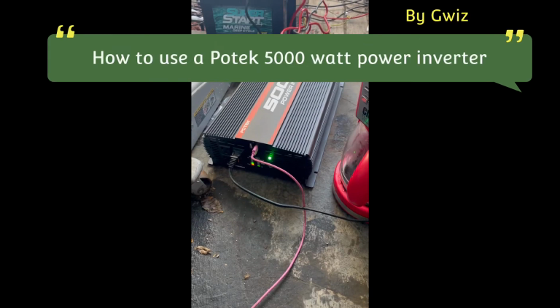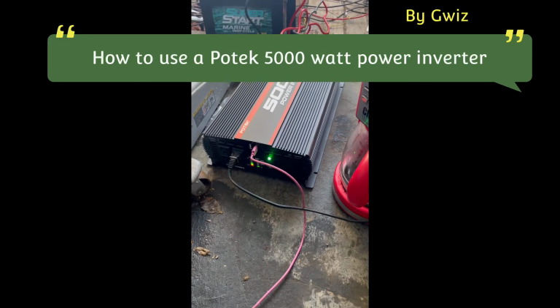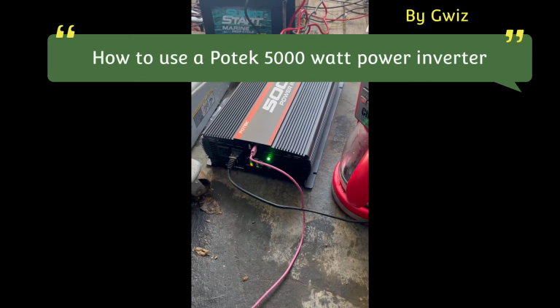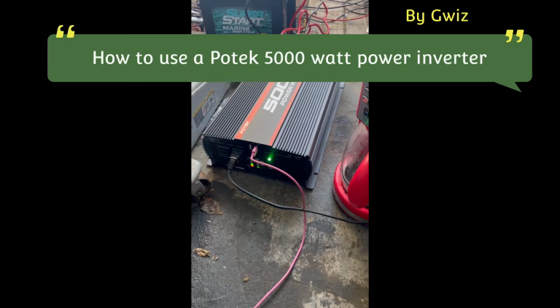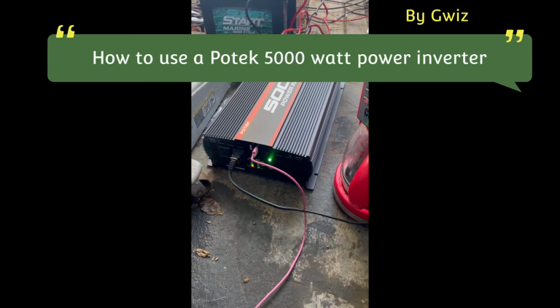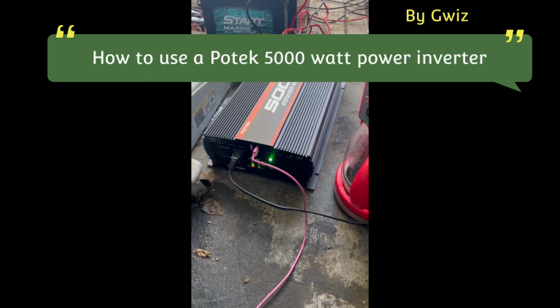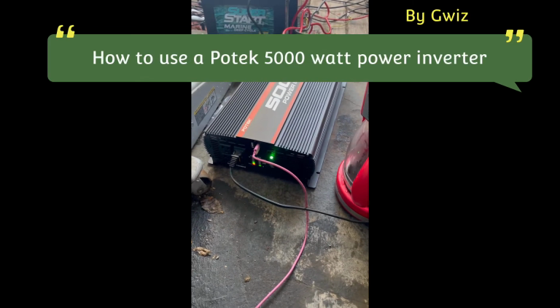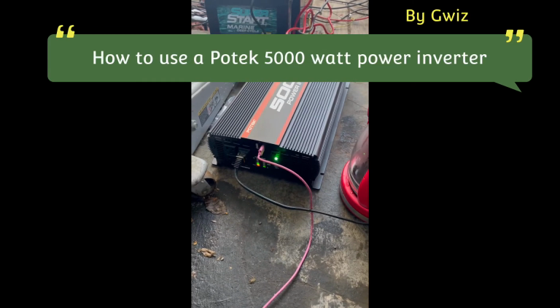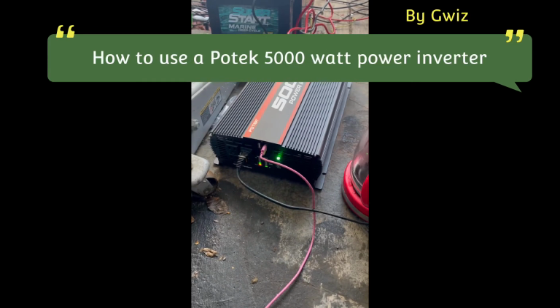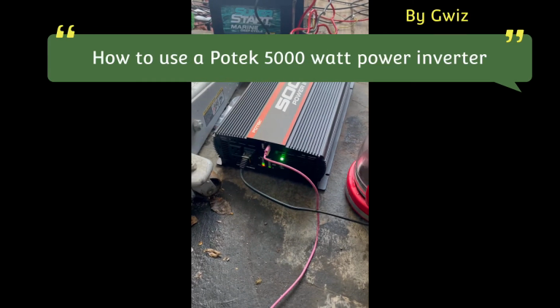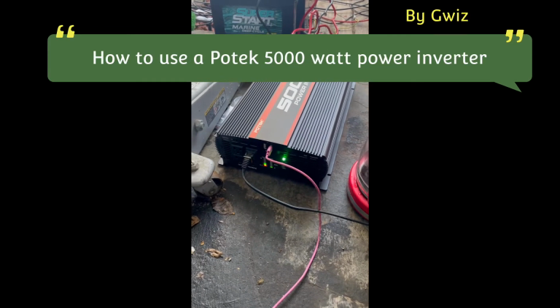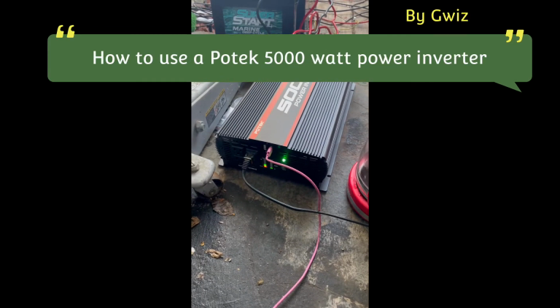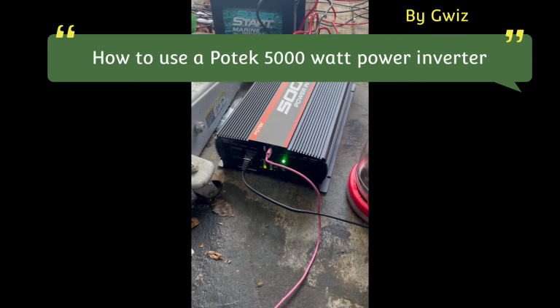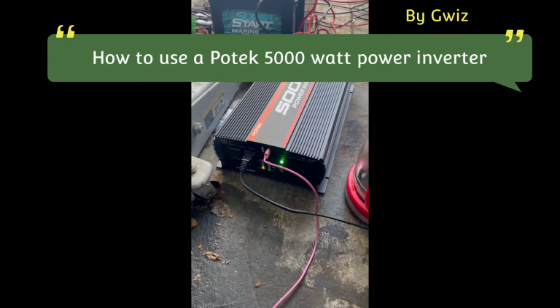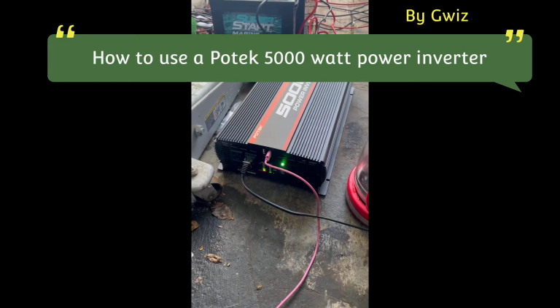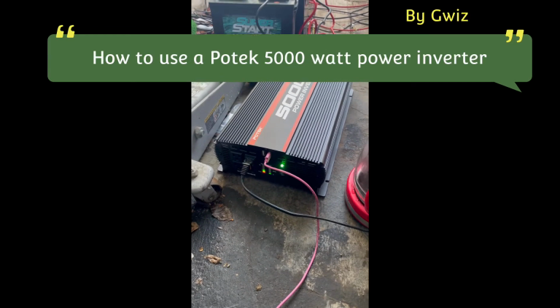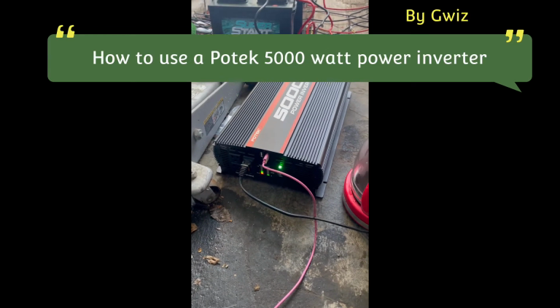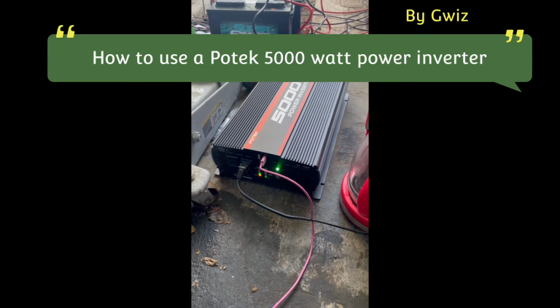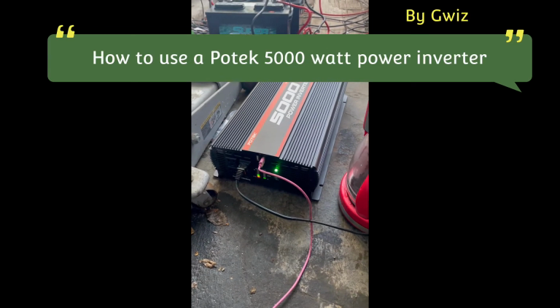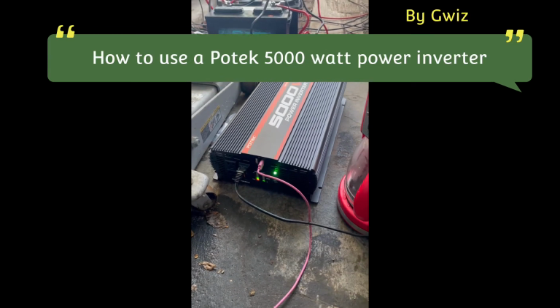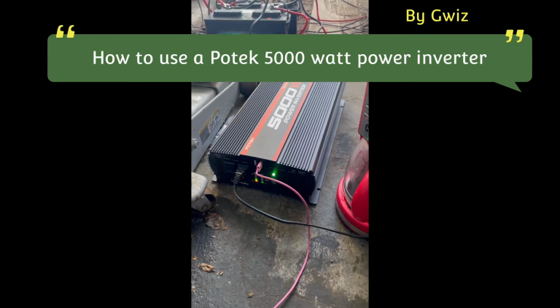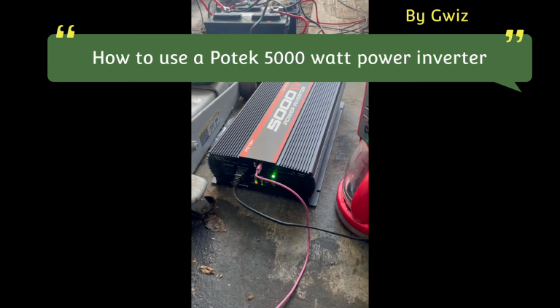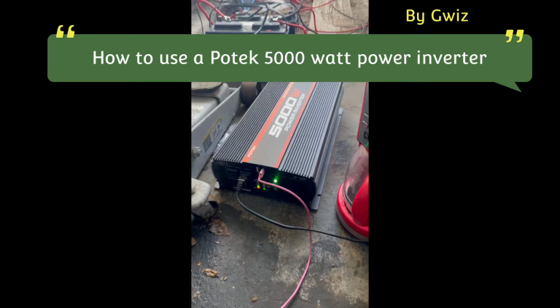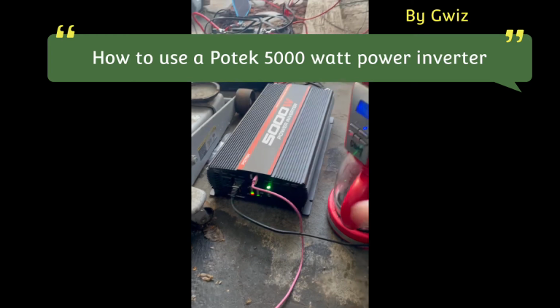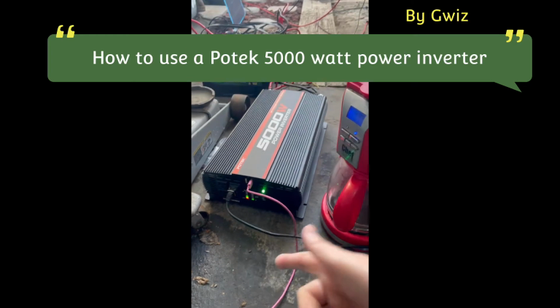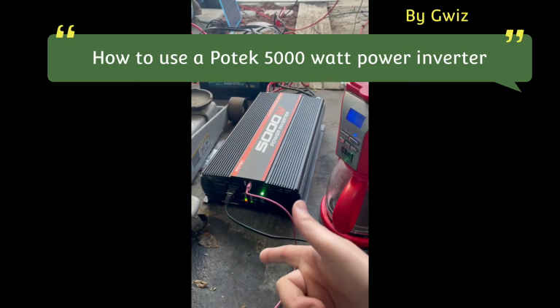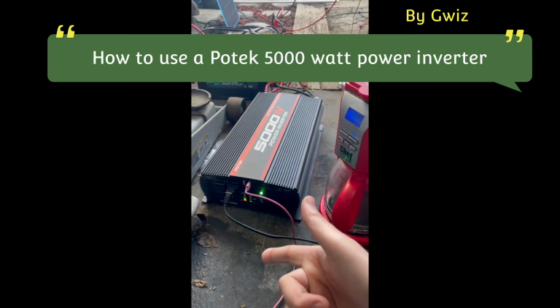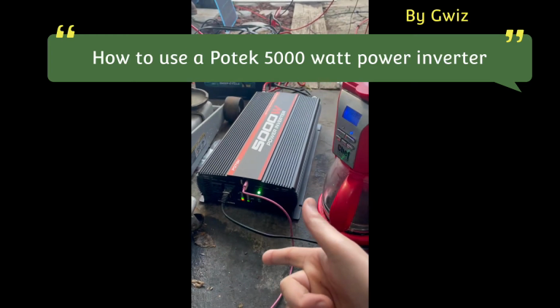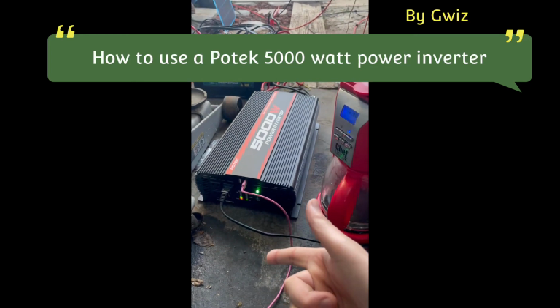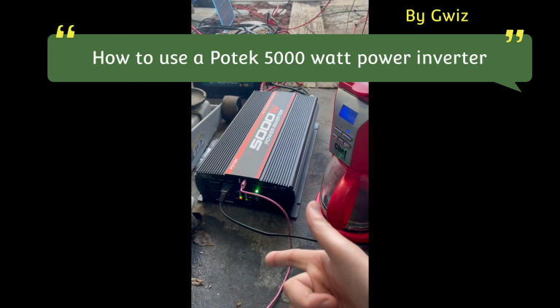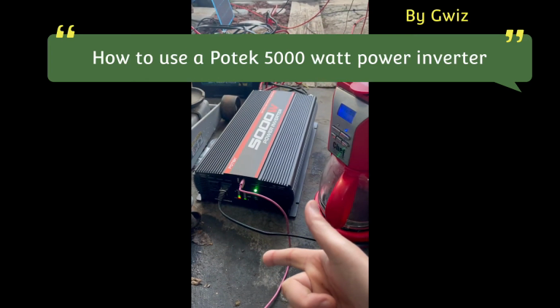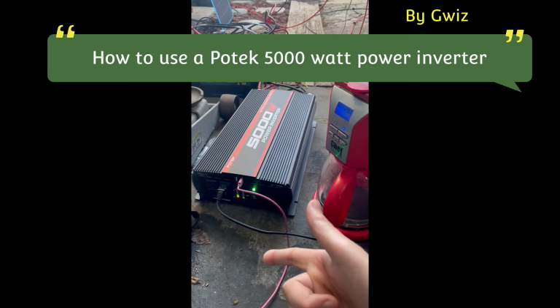Yo, this is G-Wiz. I'm testing out this Potec 5000 watt power inverter. I just want to explain a little bit how this works.